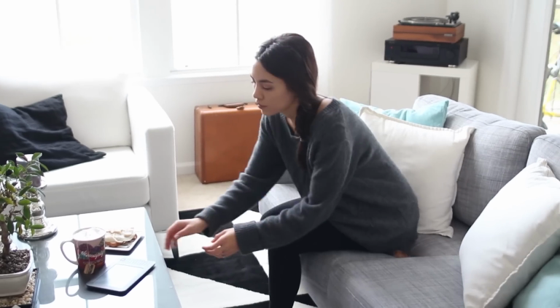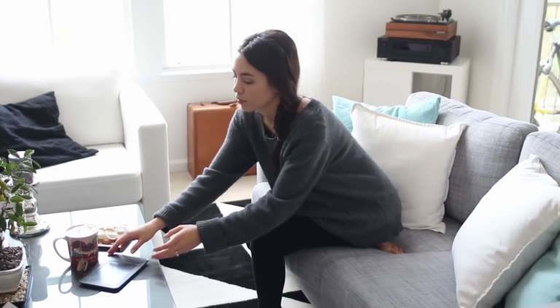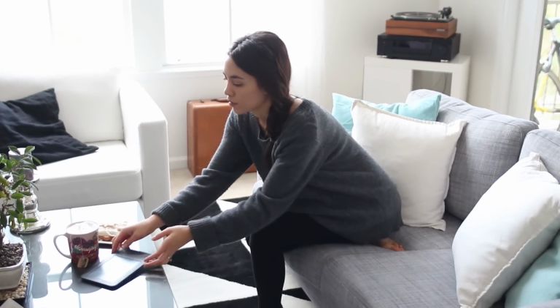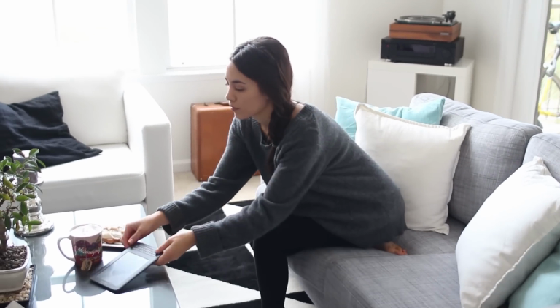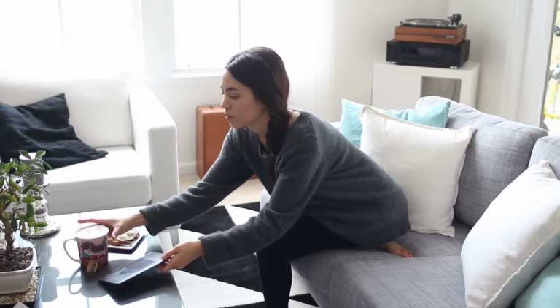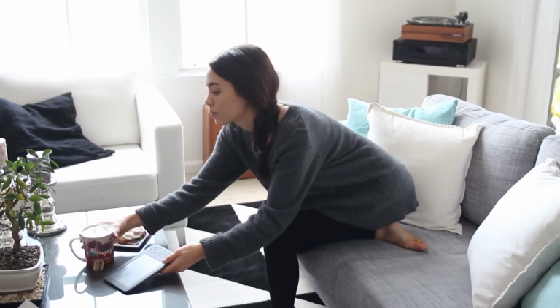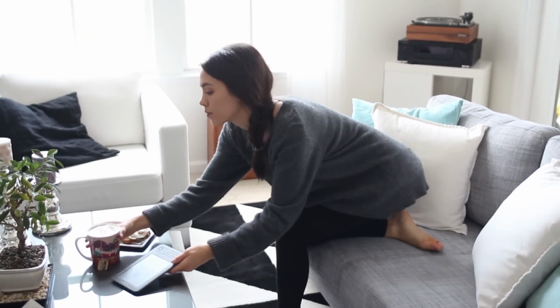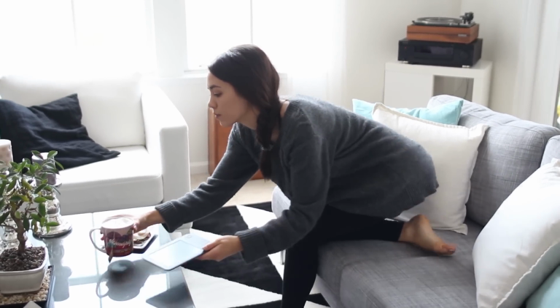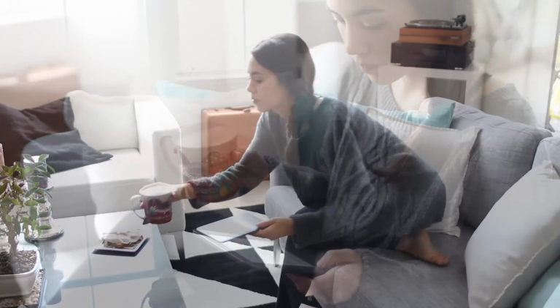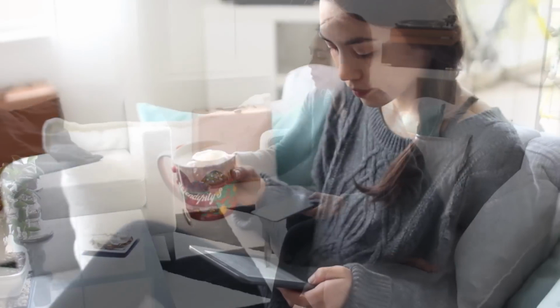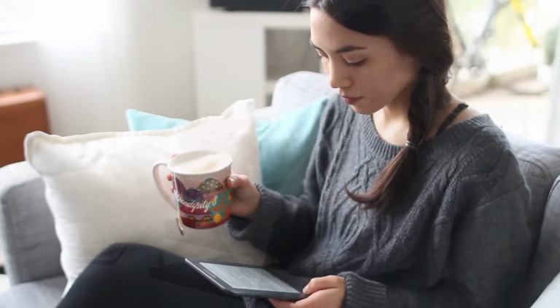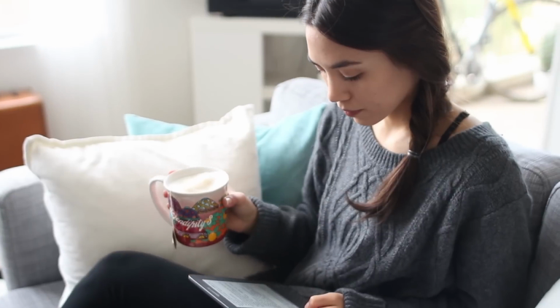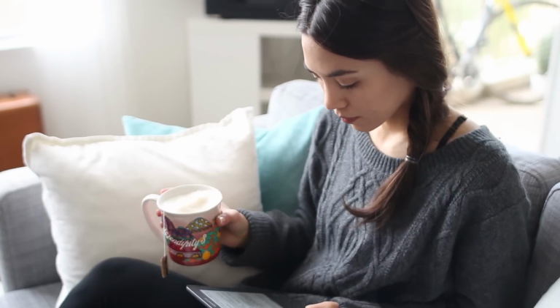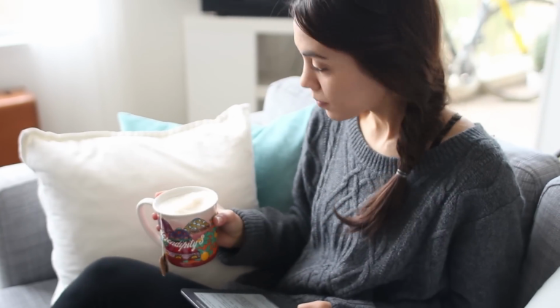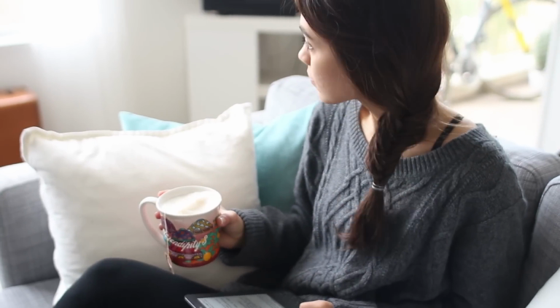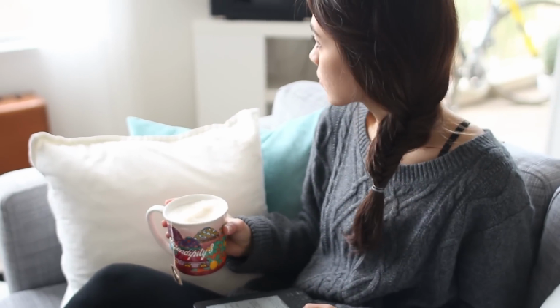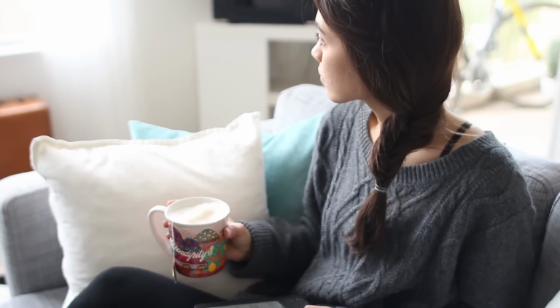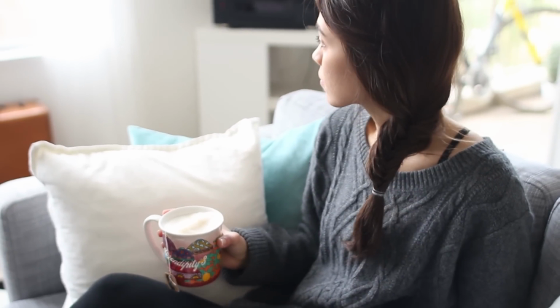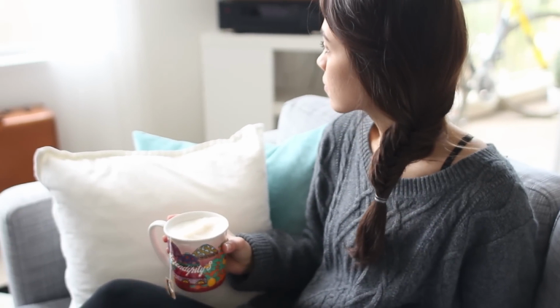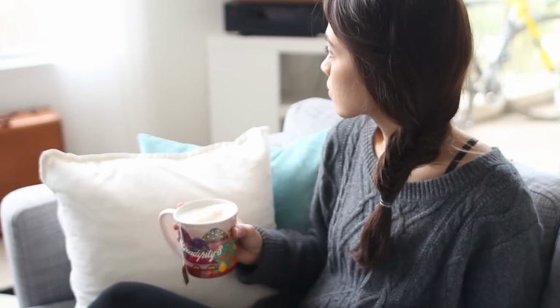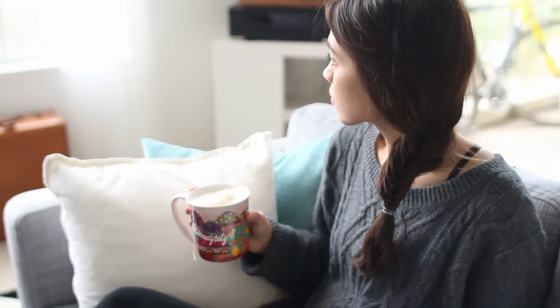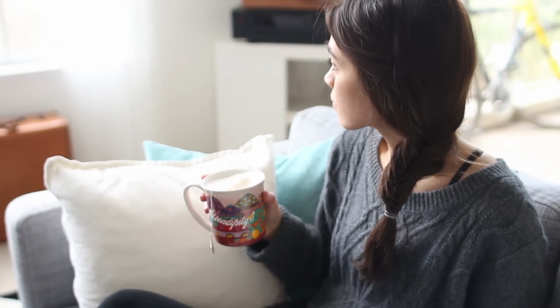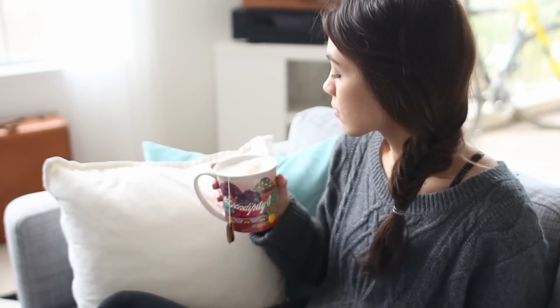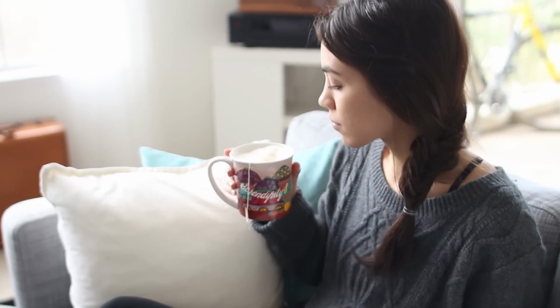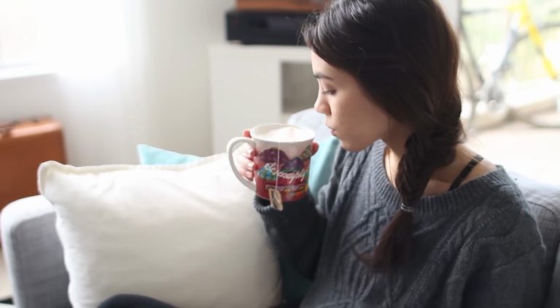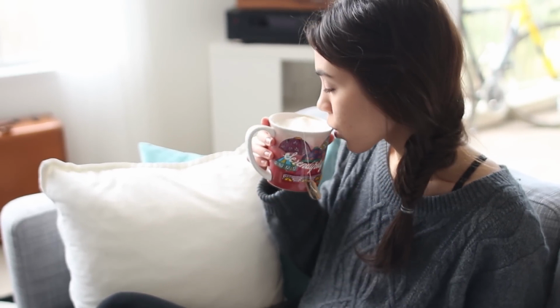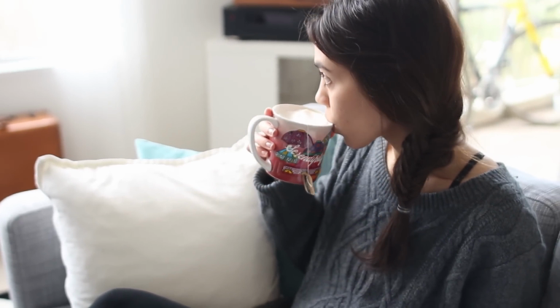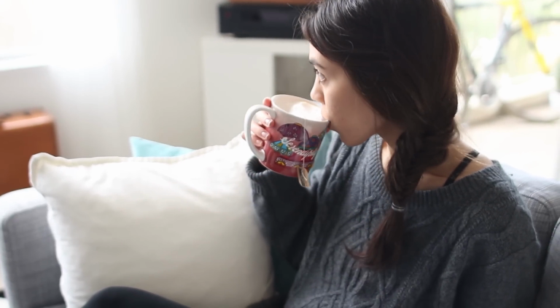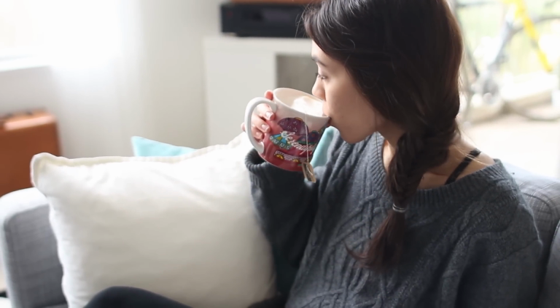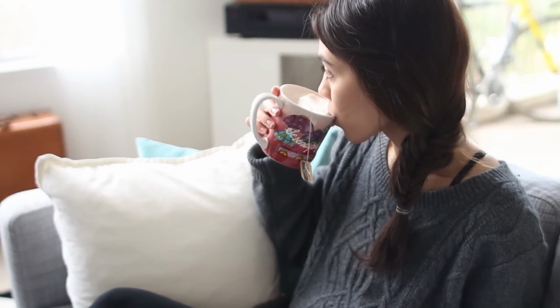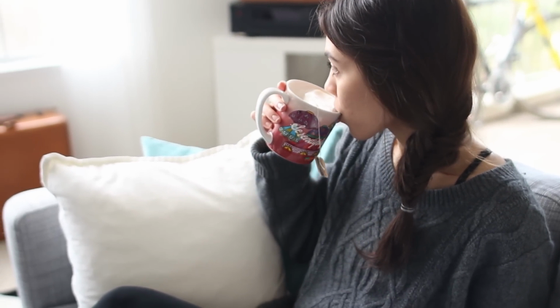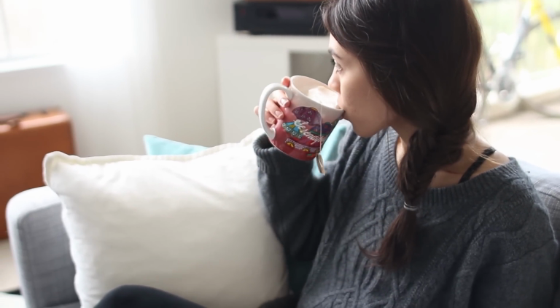Once everything is prepped, I like to sit down with a book or my Kindle depending on what I'm reading, and just hang out for a little bit.